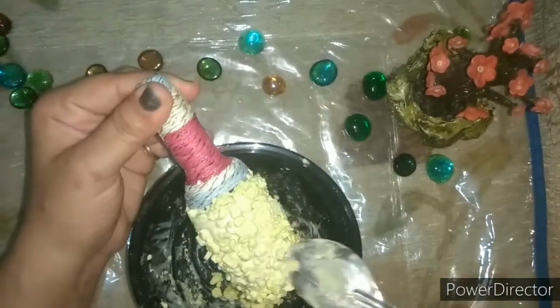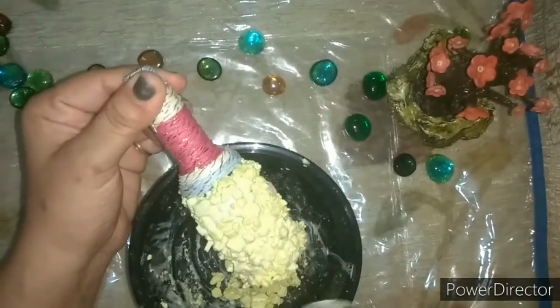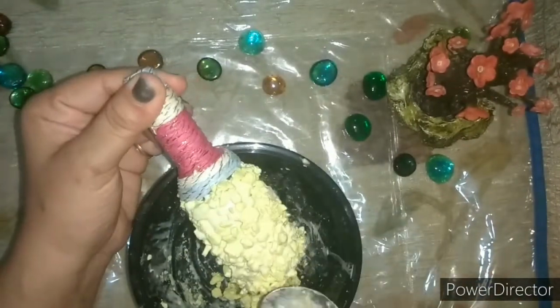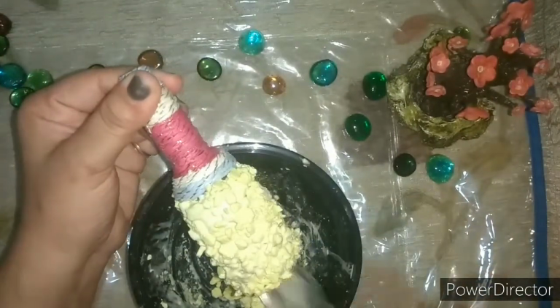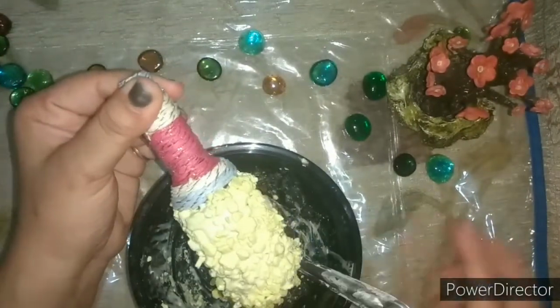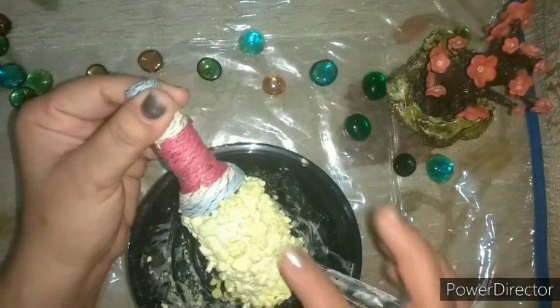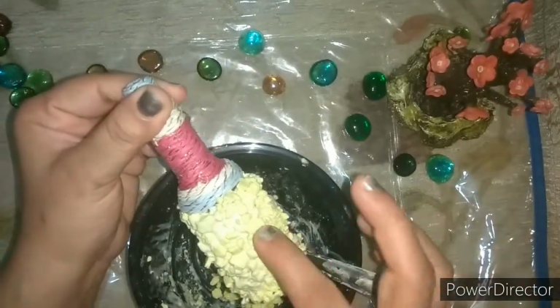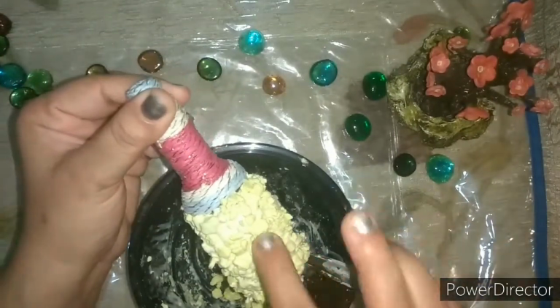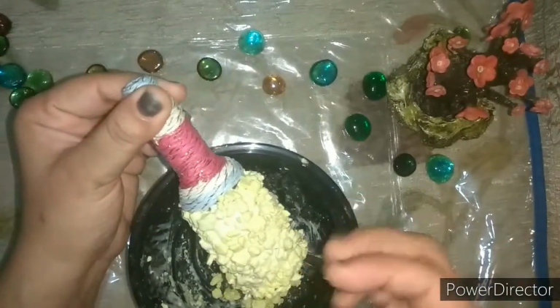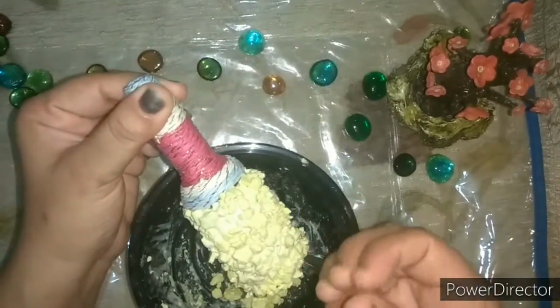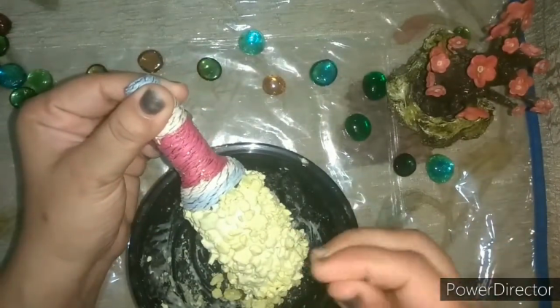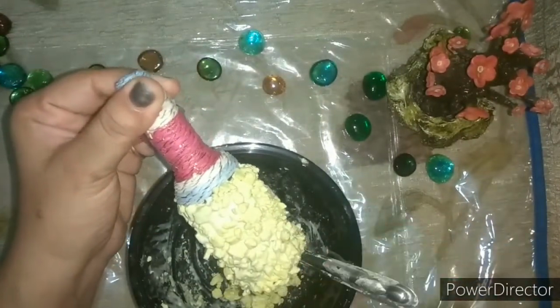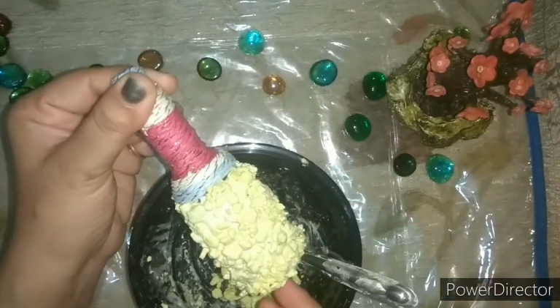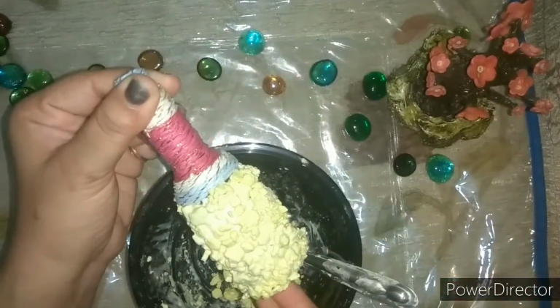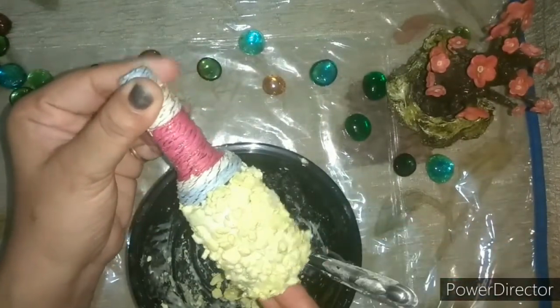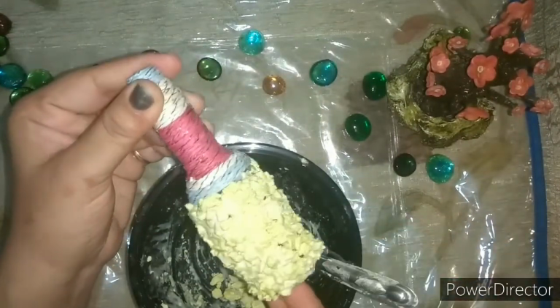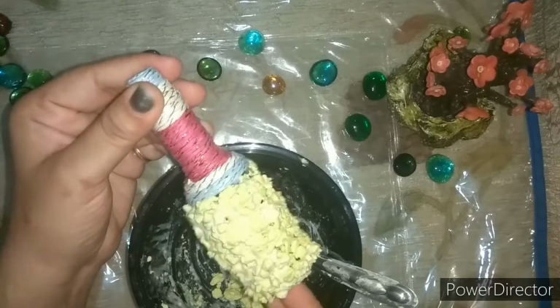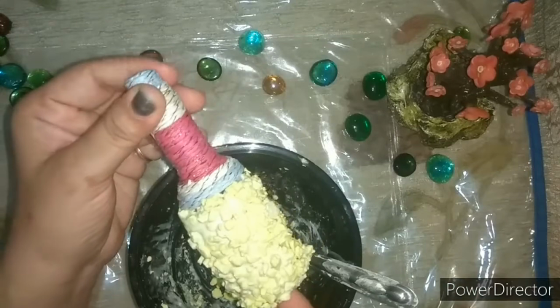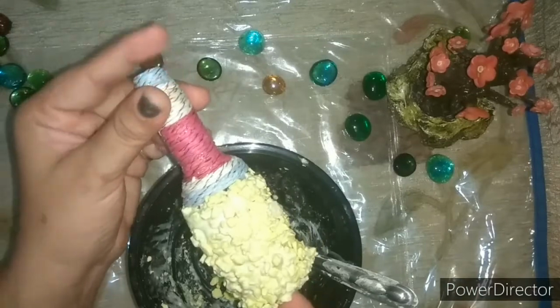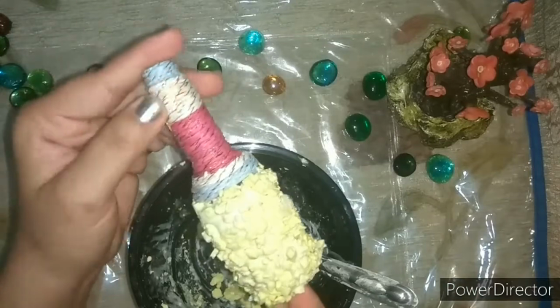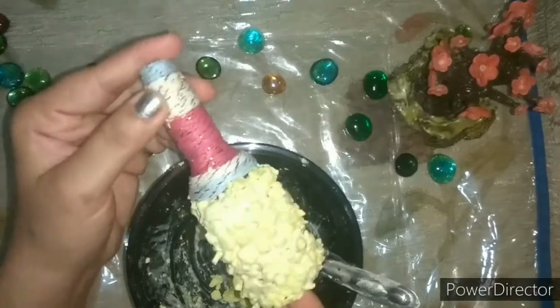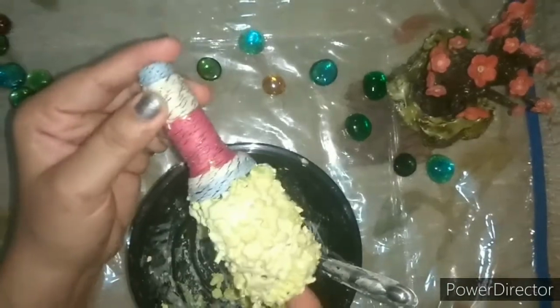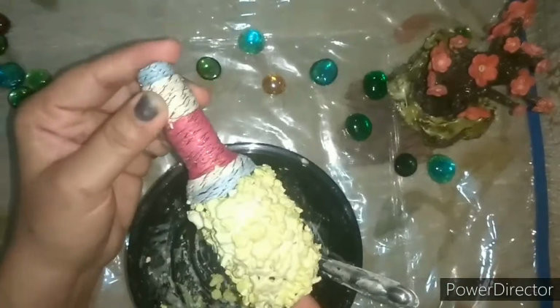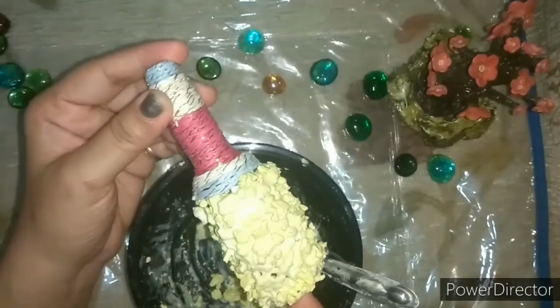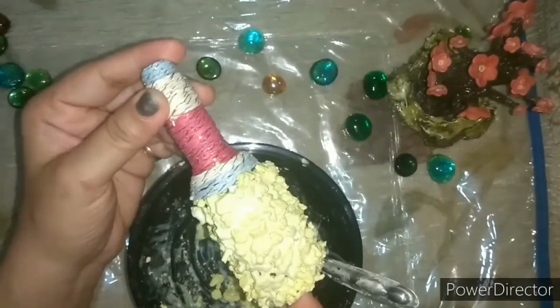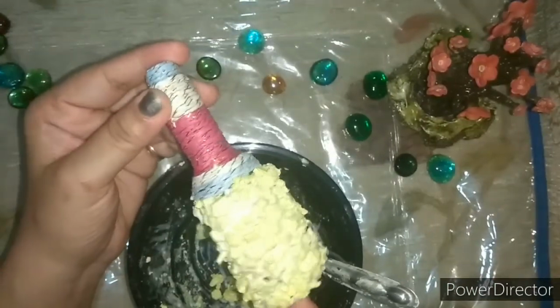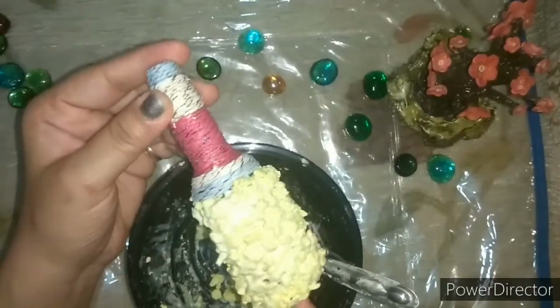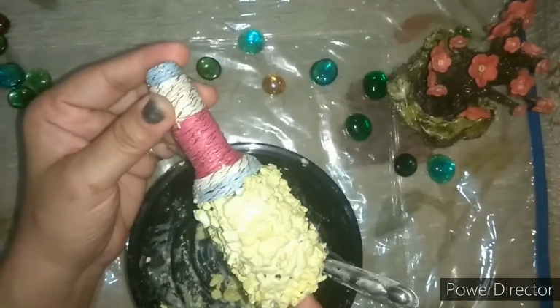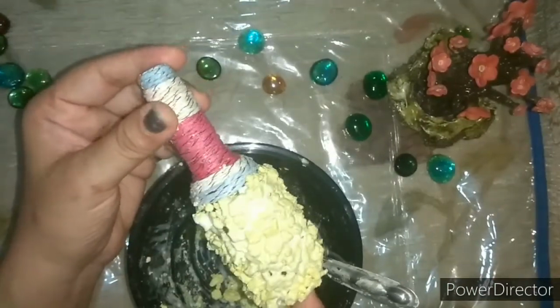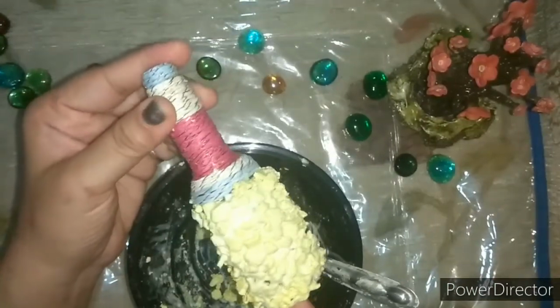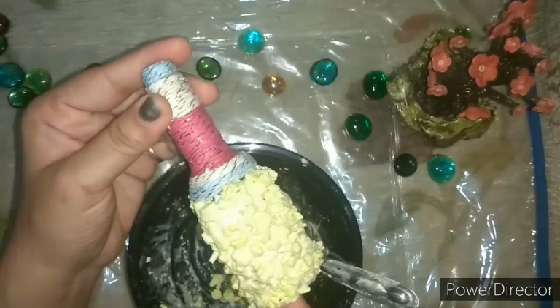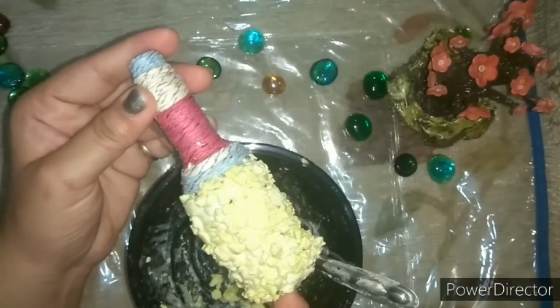The bottle is completely covered. Now I will leave it to dry before coloring it.